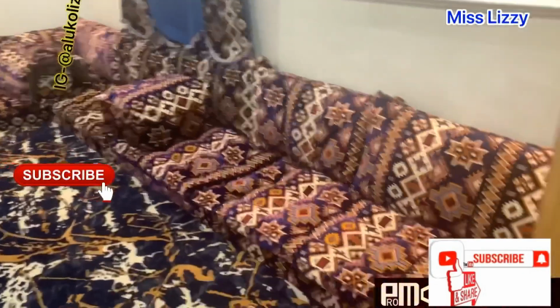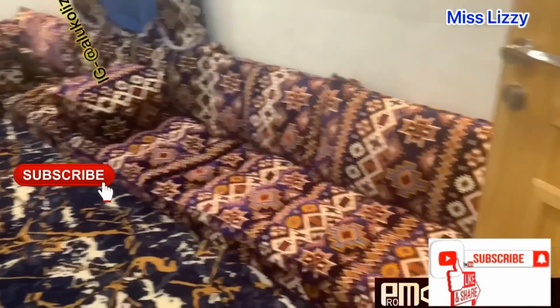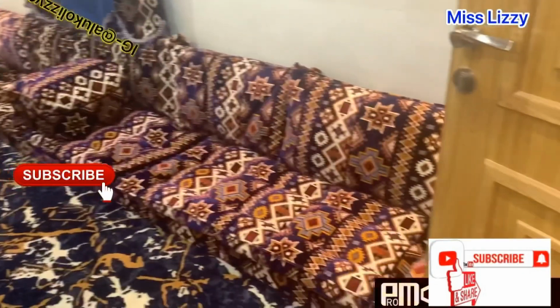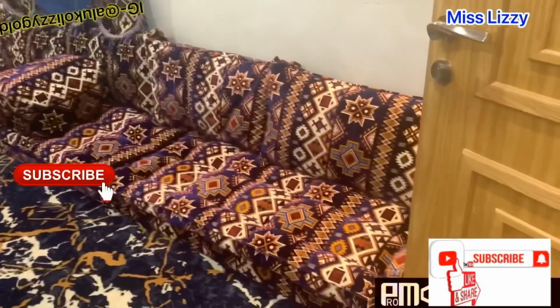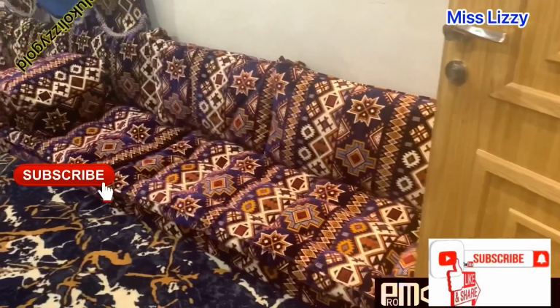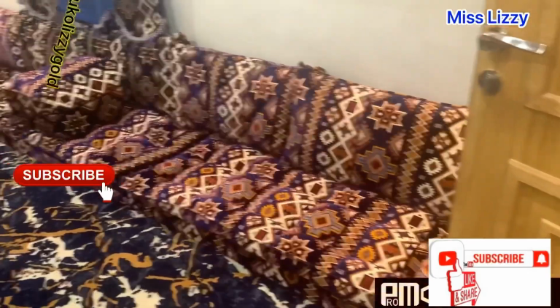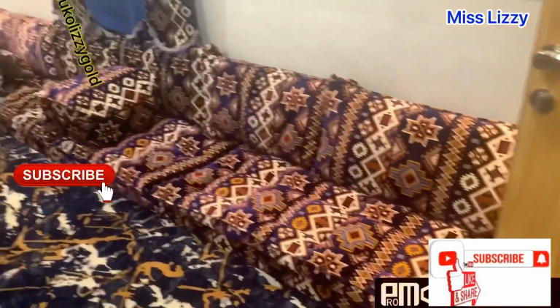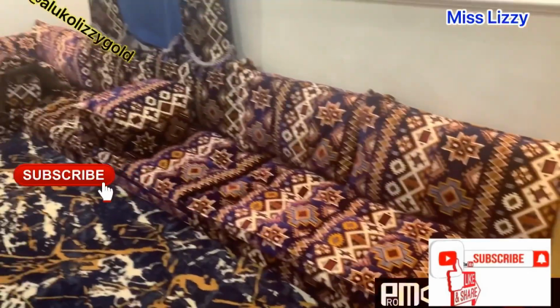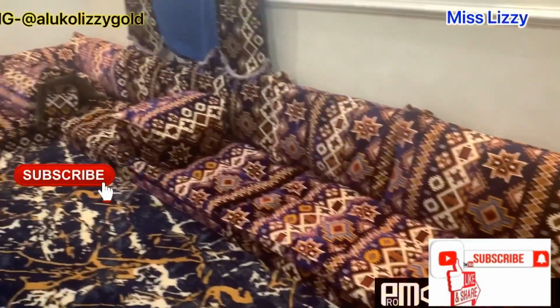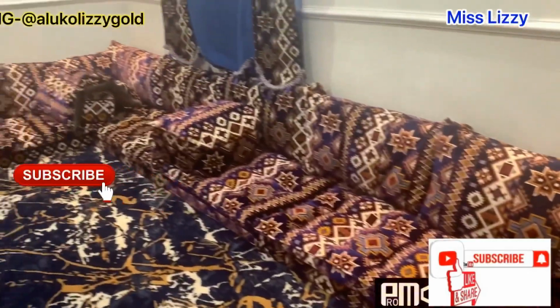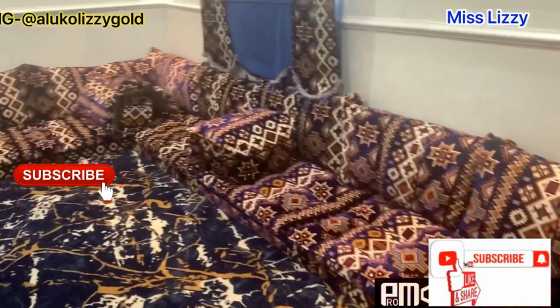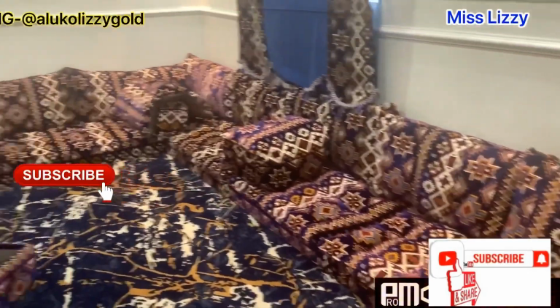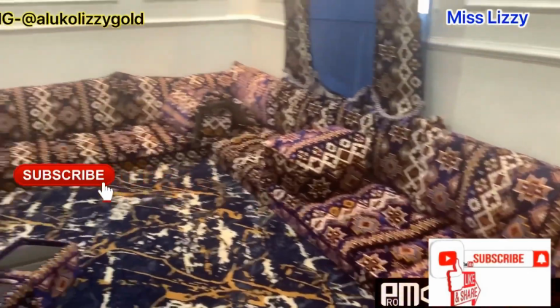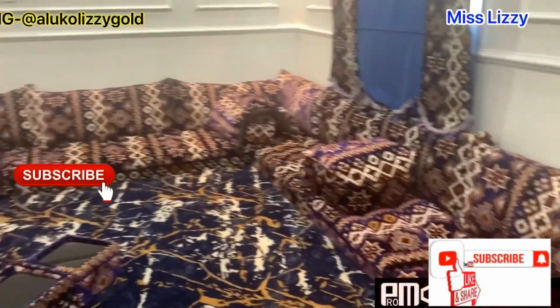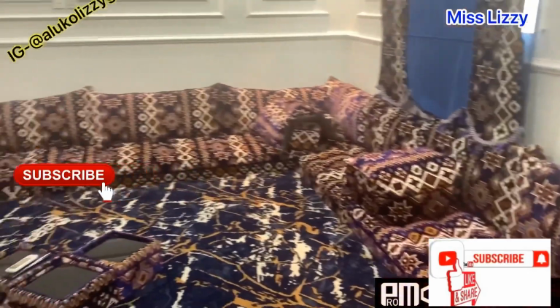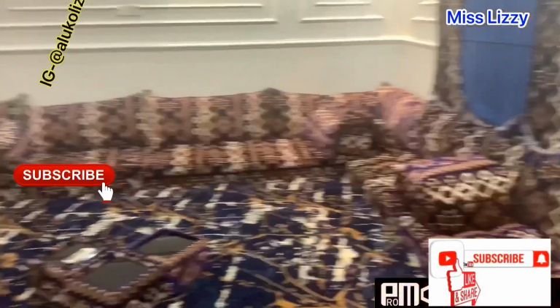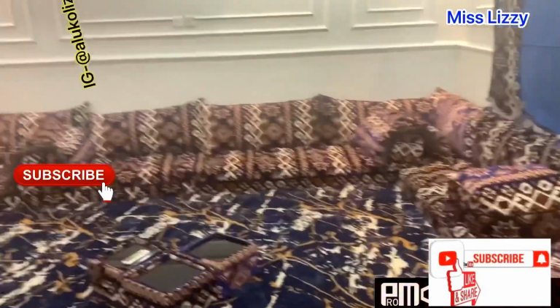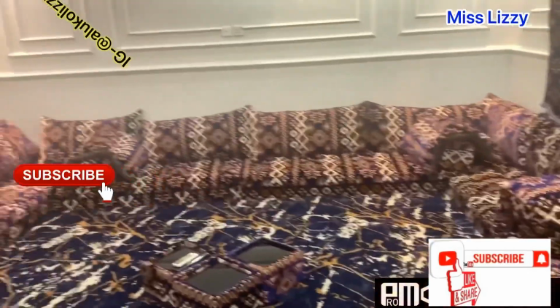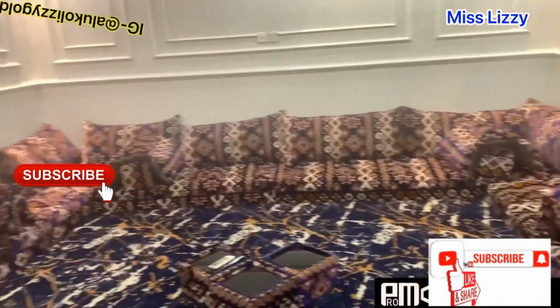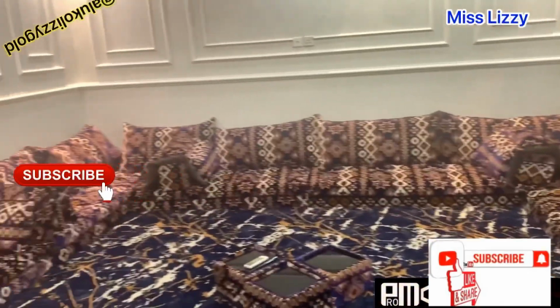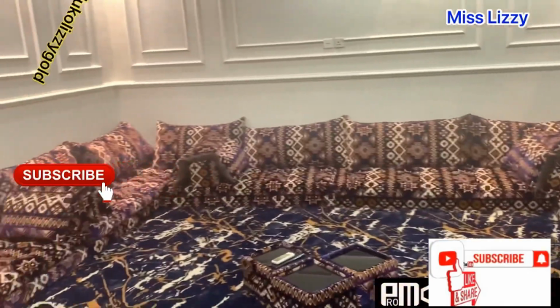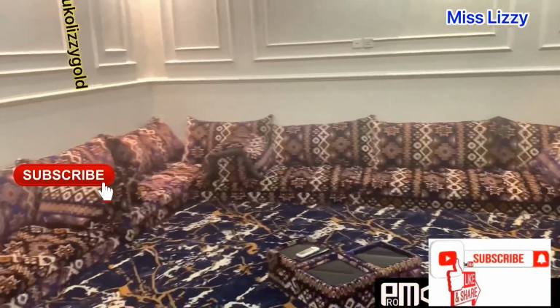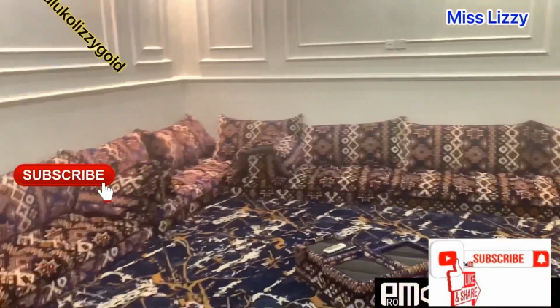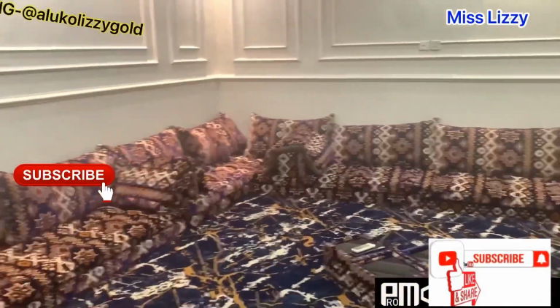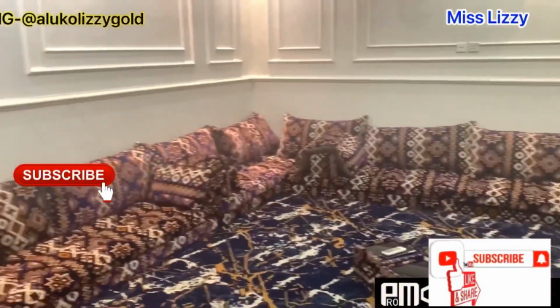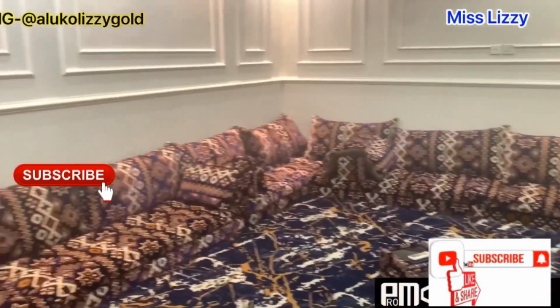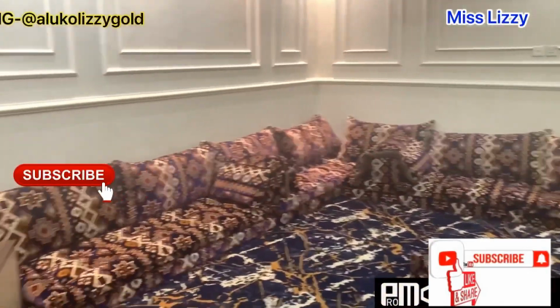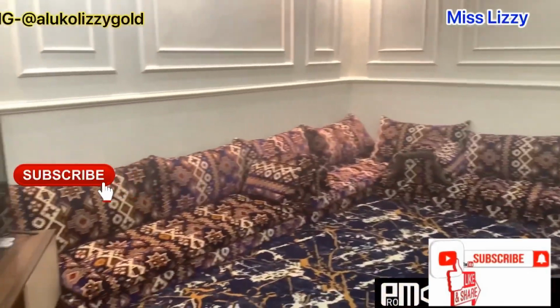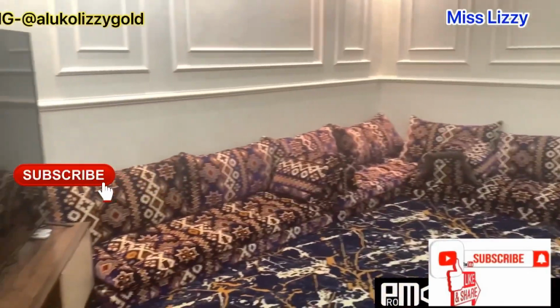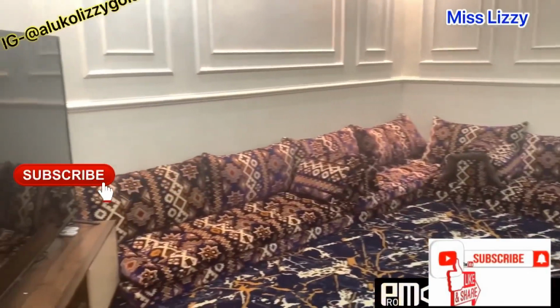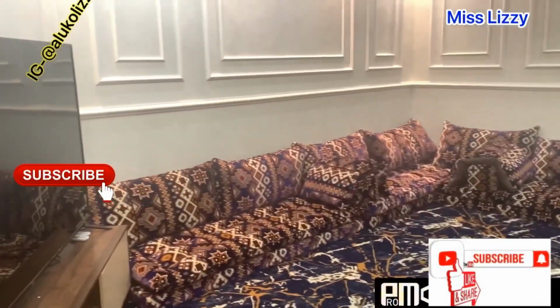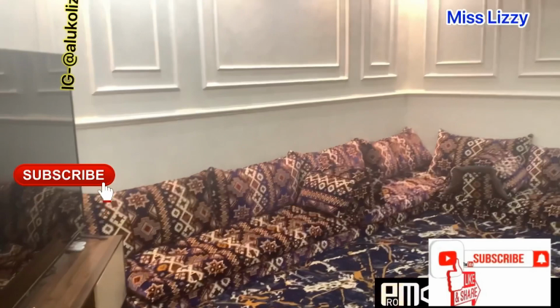Guys, what do you think about the renovation? Which sitting room is your favorite? Let me know in the comment section.